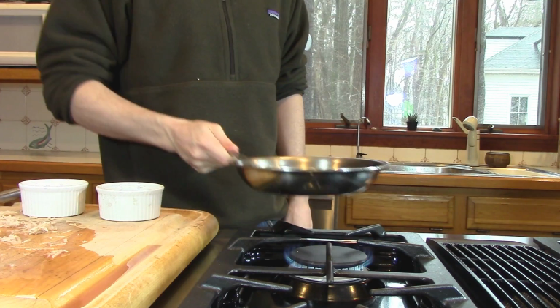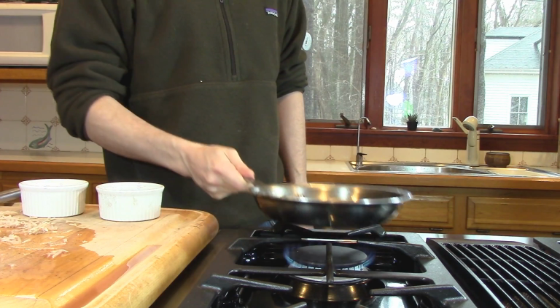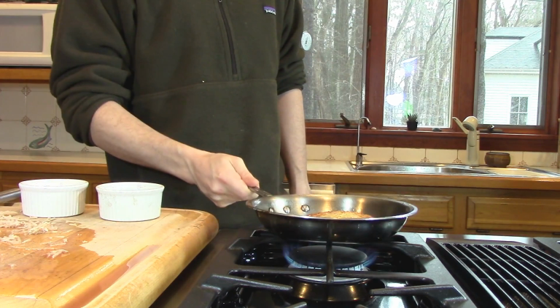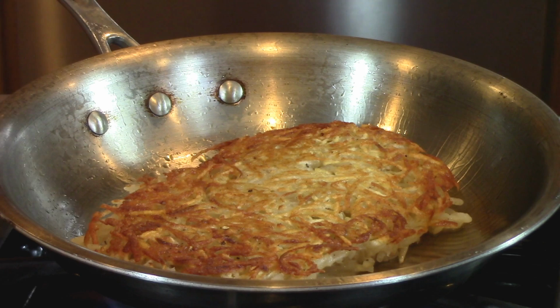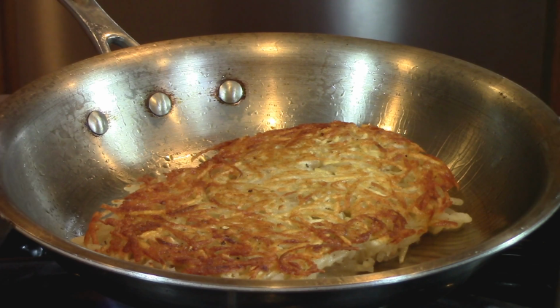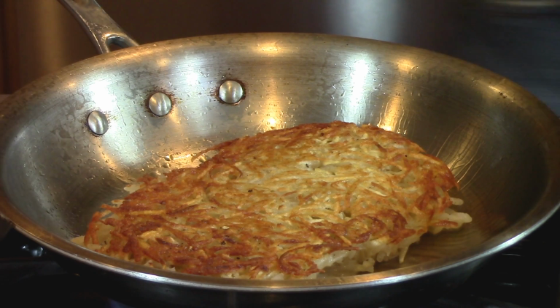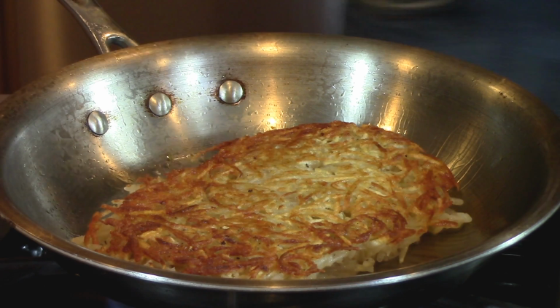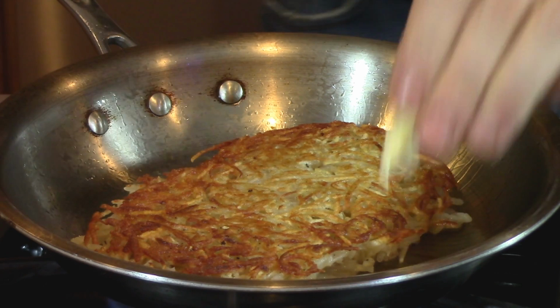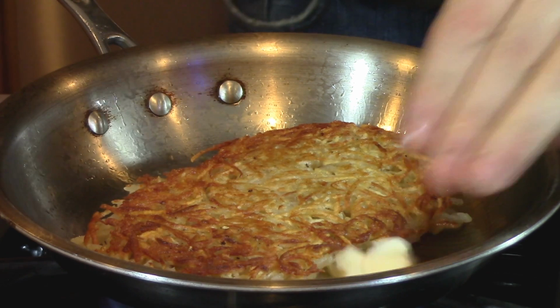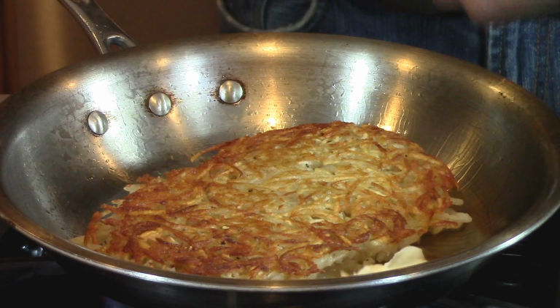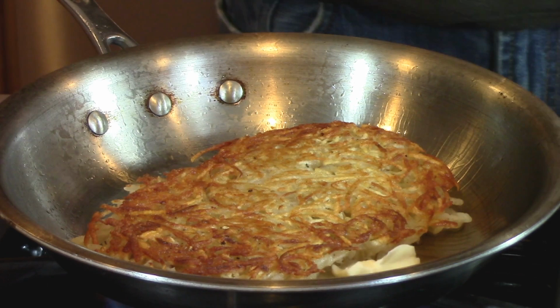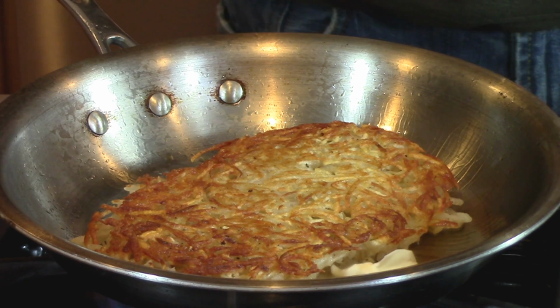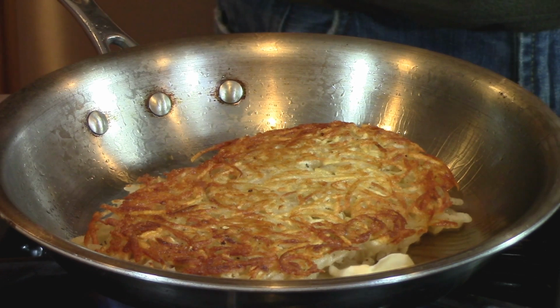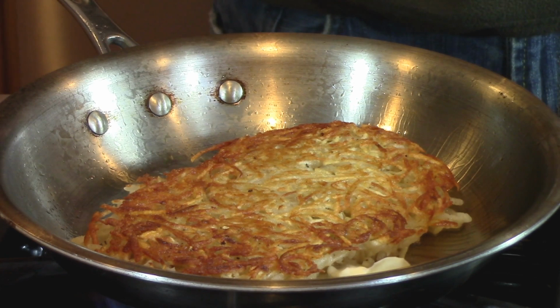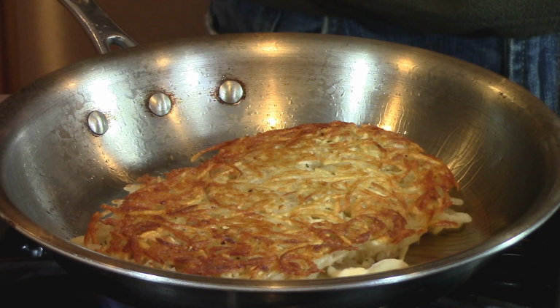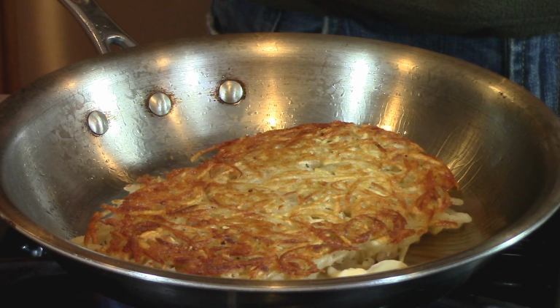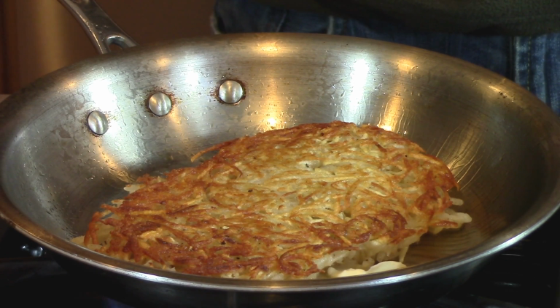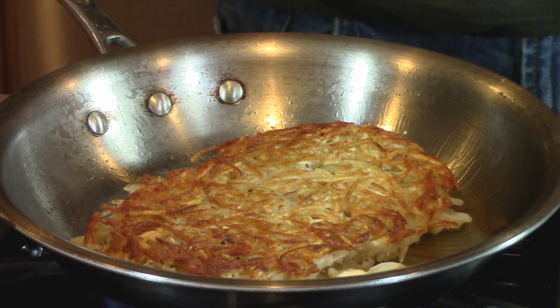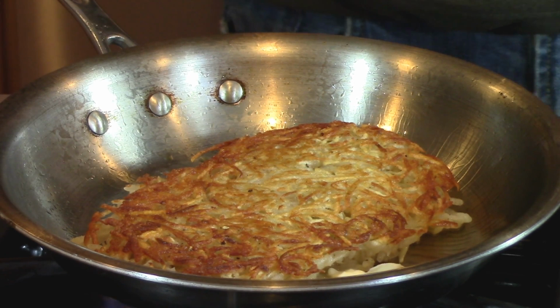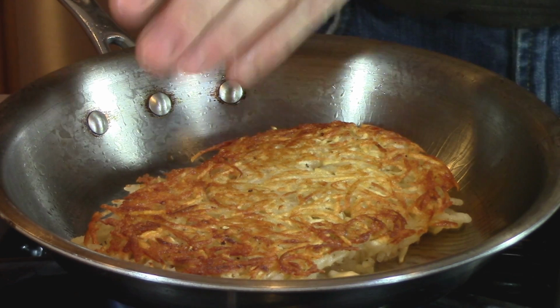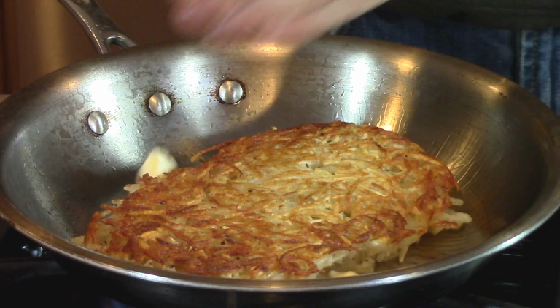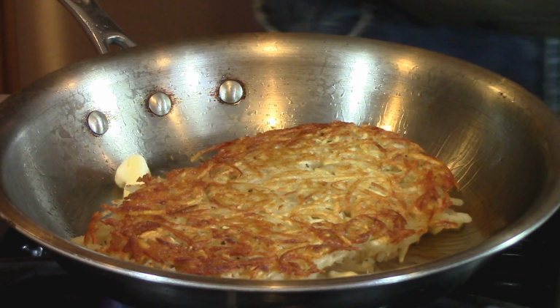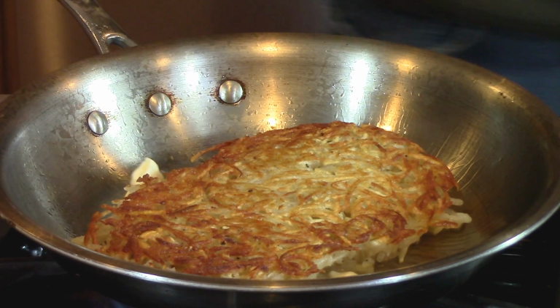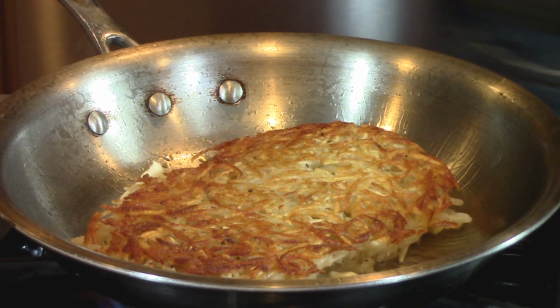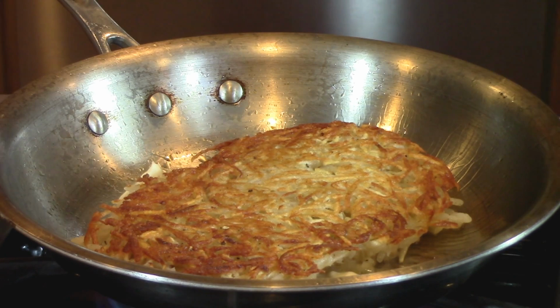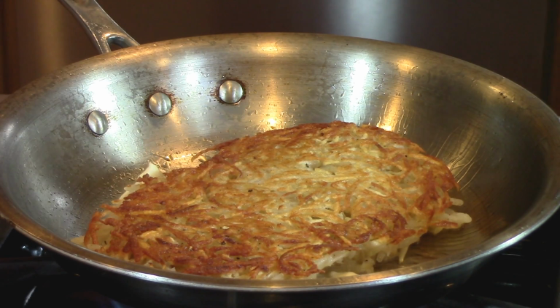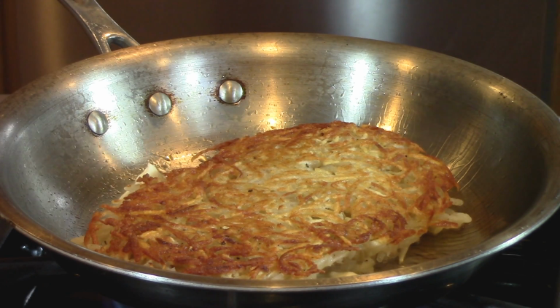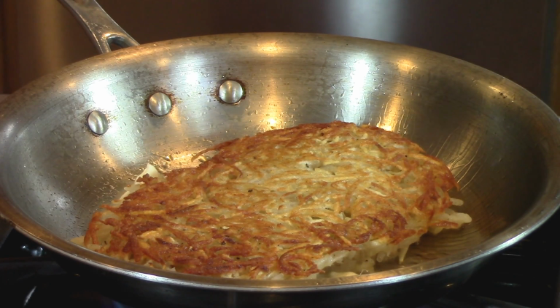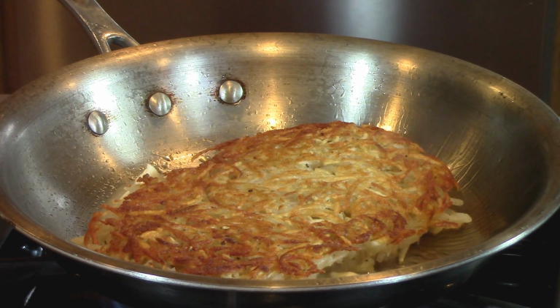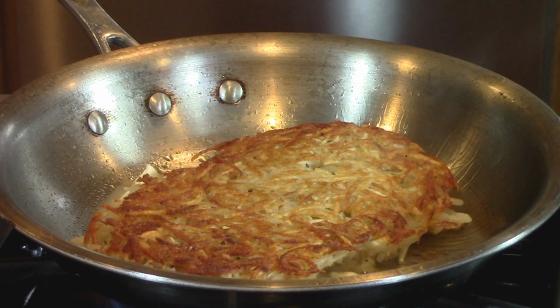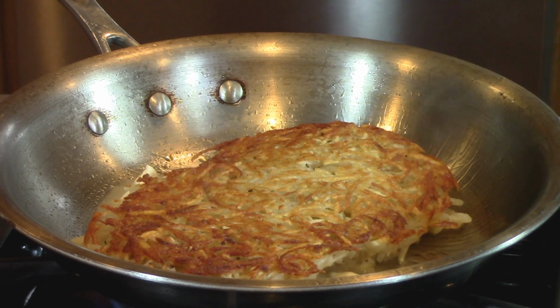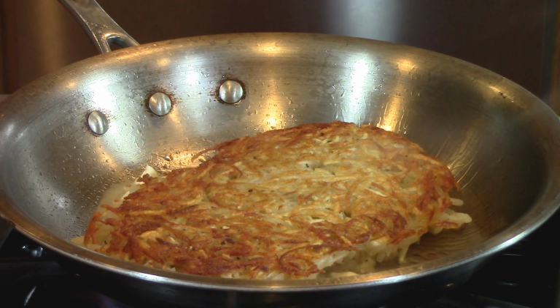After you've flipped it, I like to add a couple knobs of butter, sear the bottom, and then throw it in the oven for about 10 minutes.